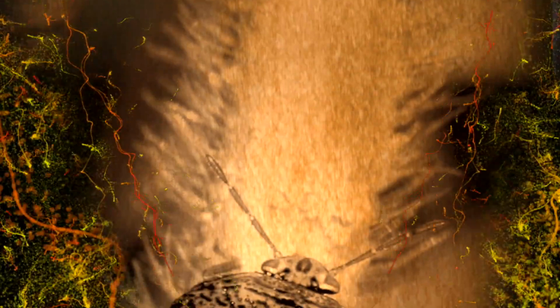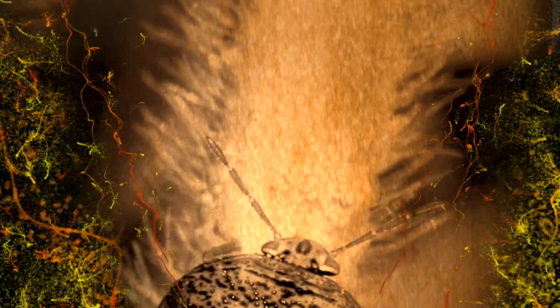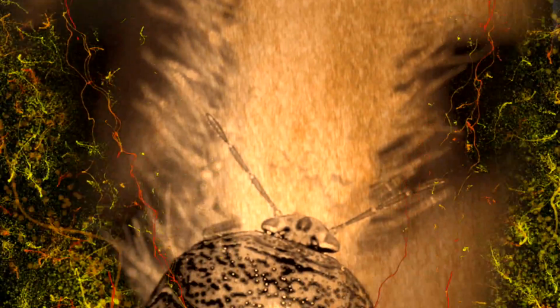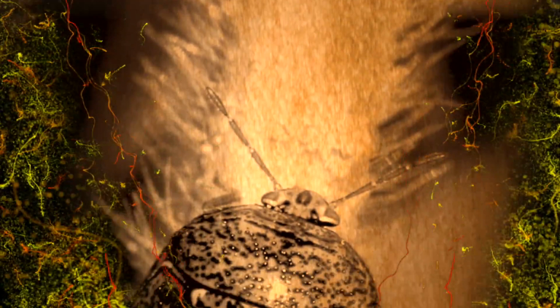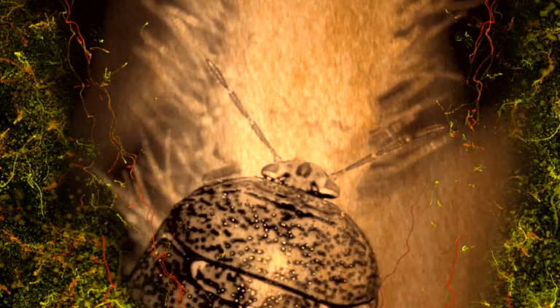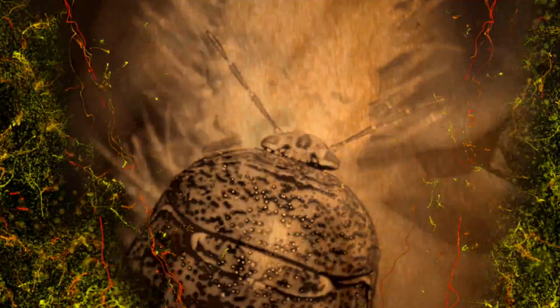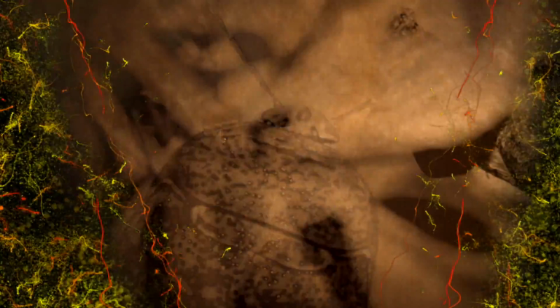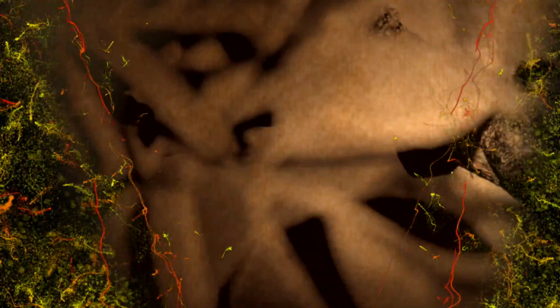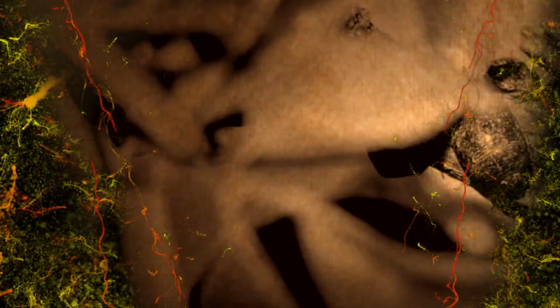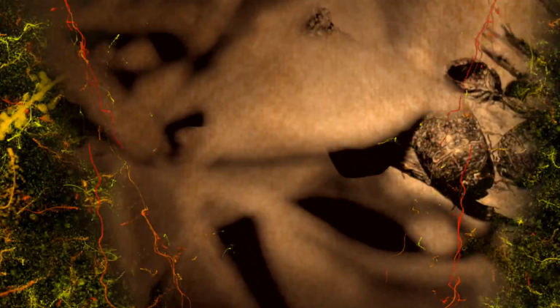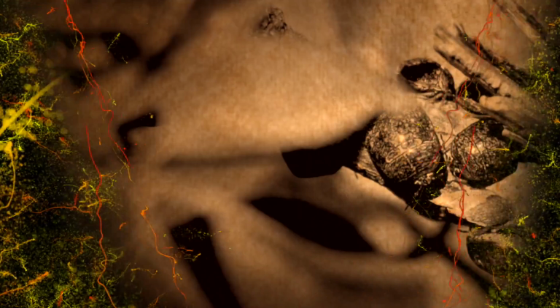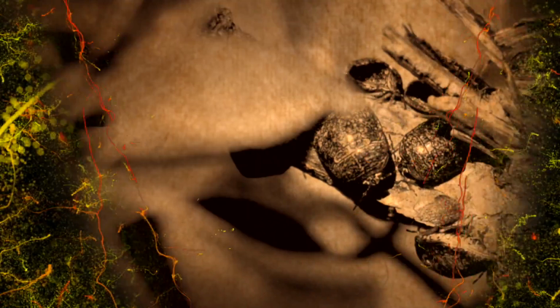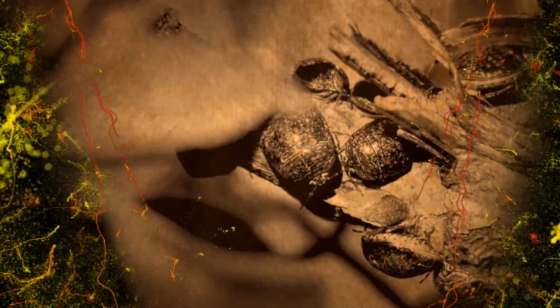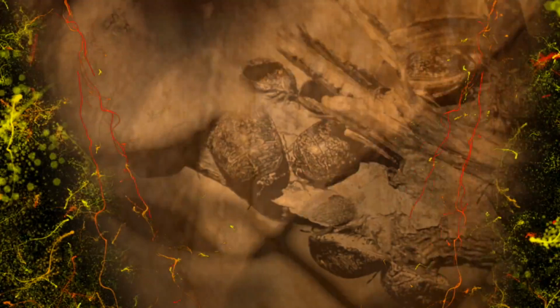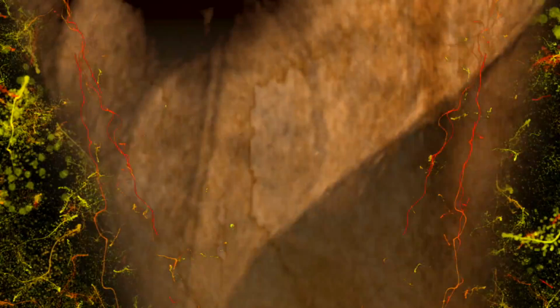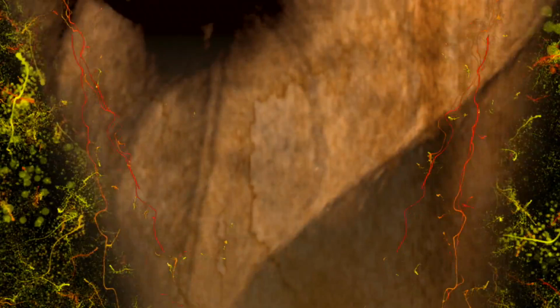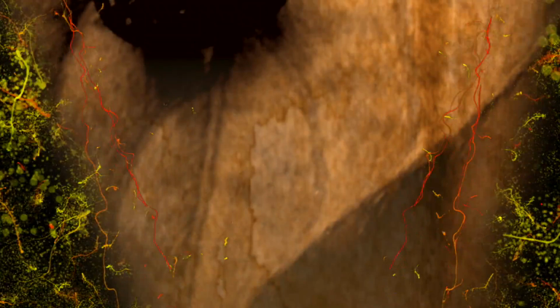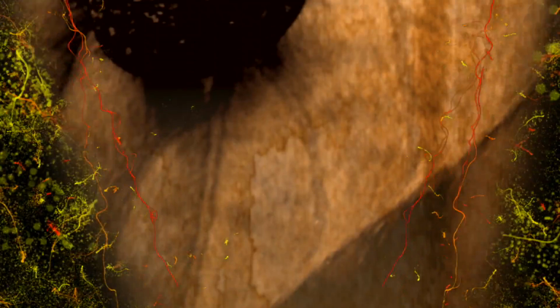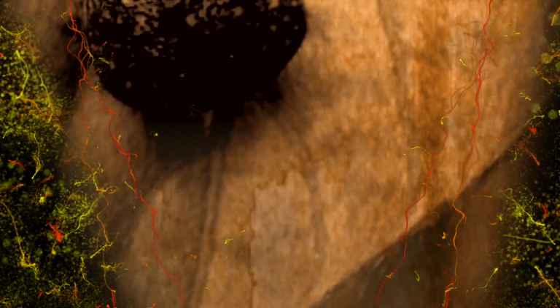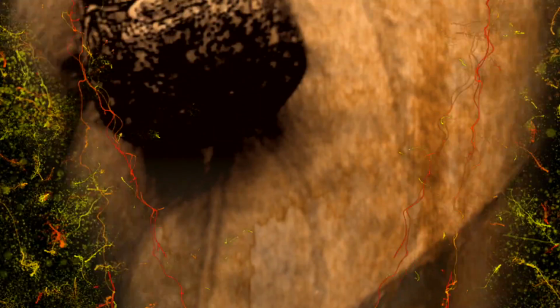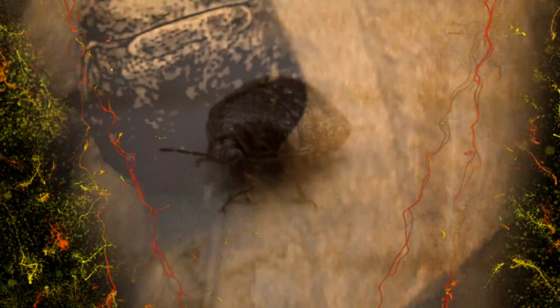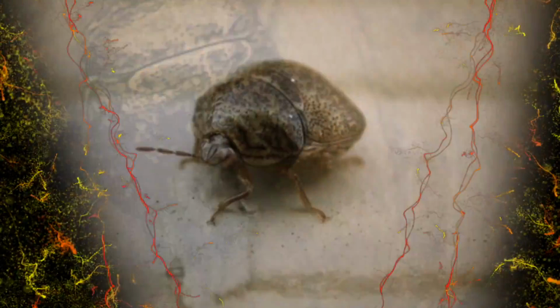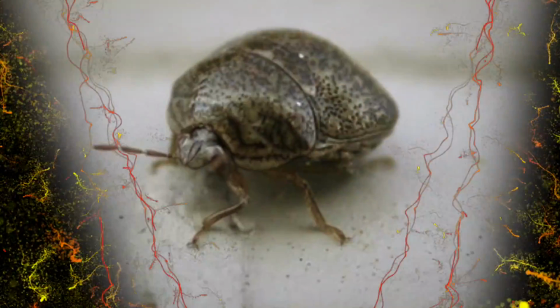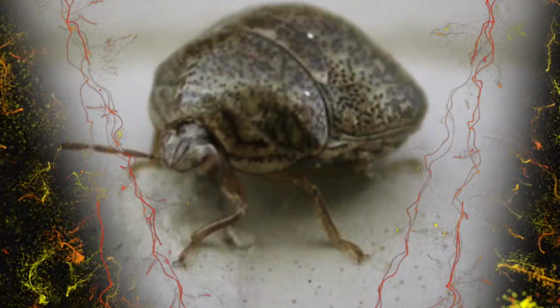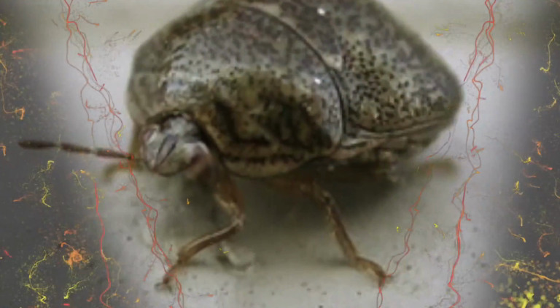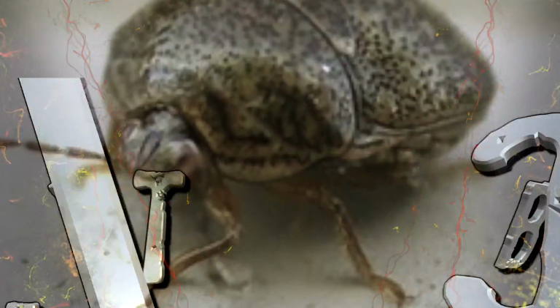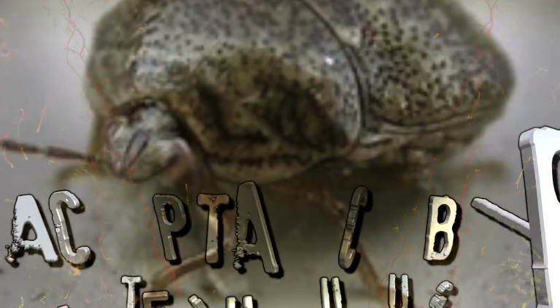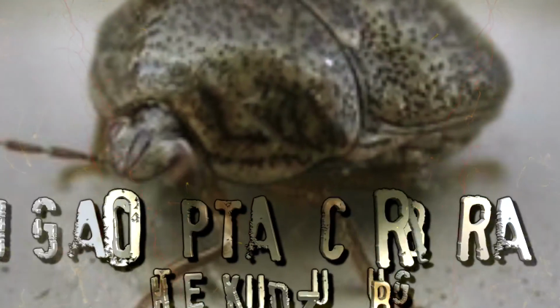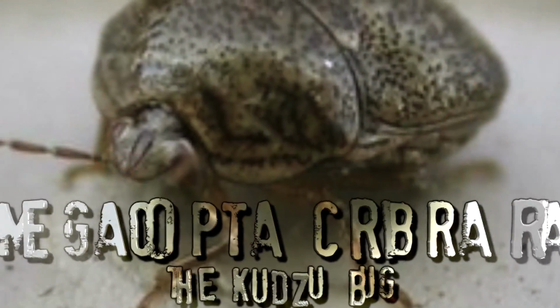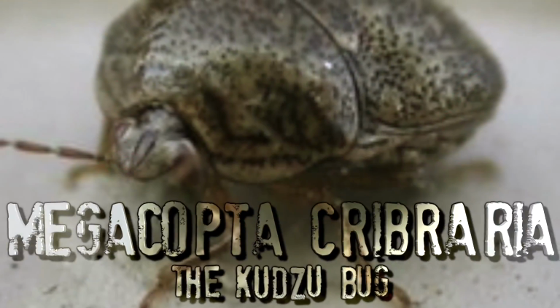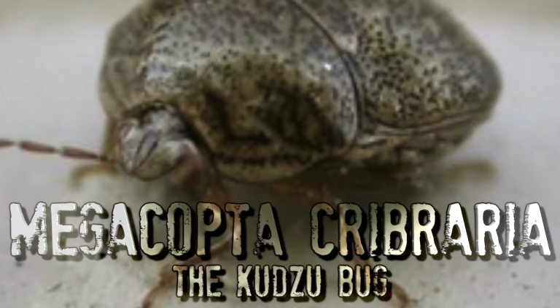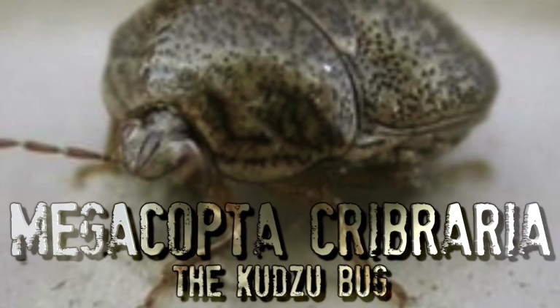Have you ever driven by a kudzu patch and noticed an unpleasant smell or foul odor? Well, that smell, my friends, is courtesy of the kudzu bug.